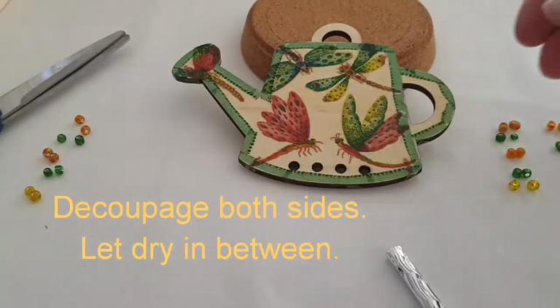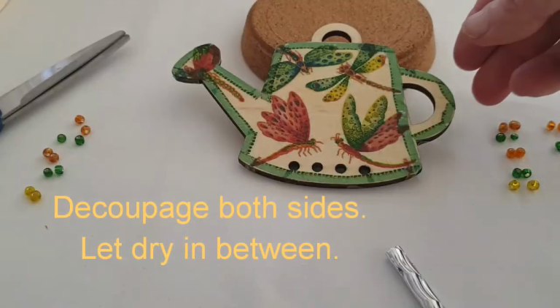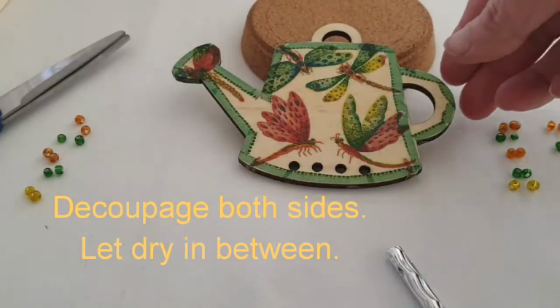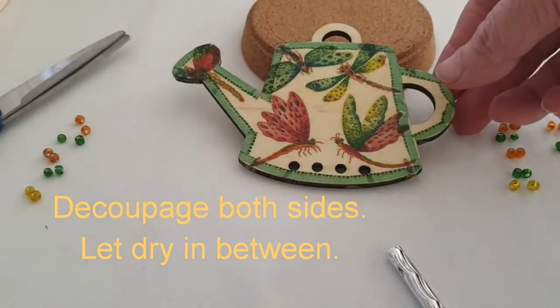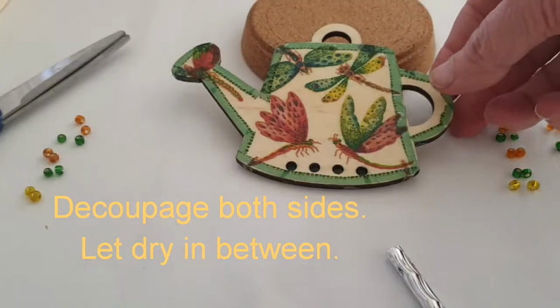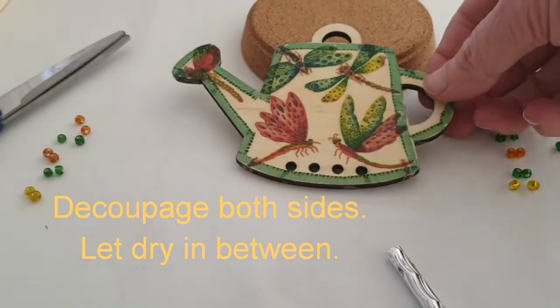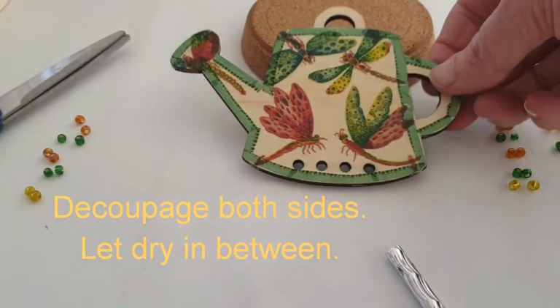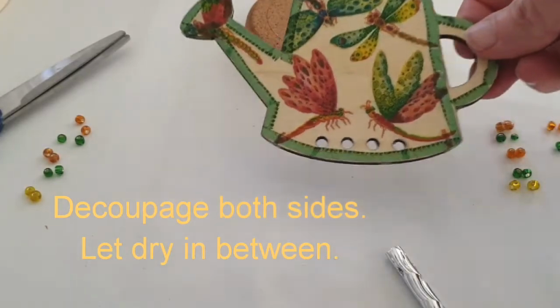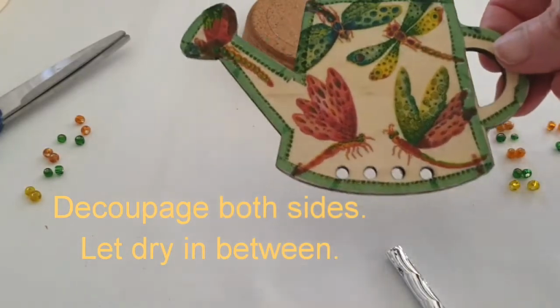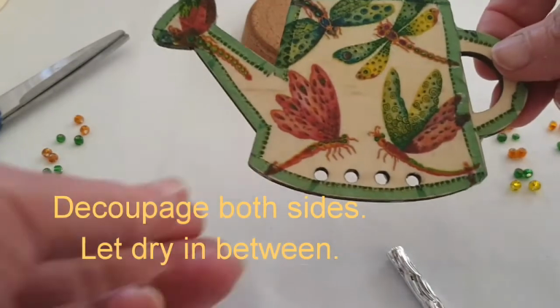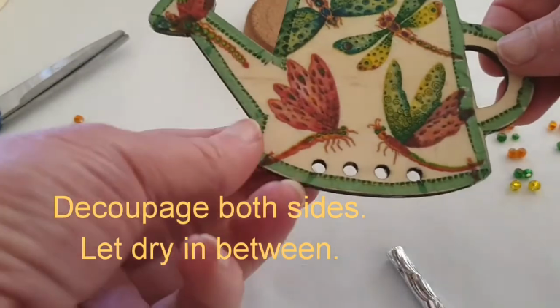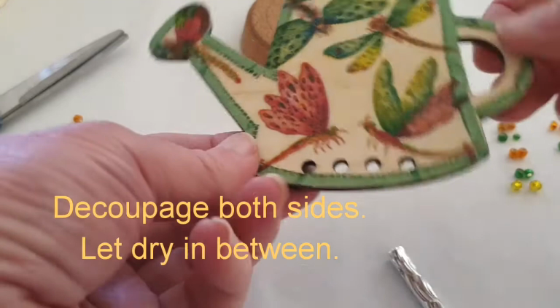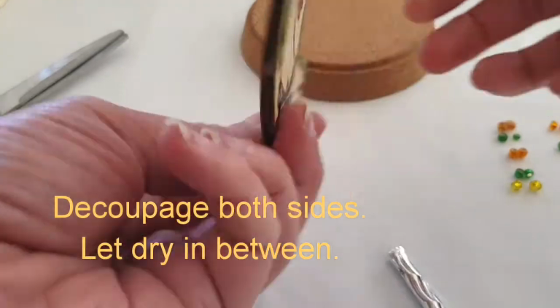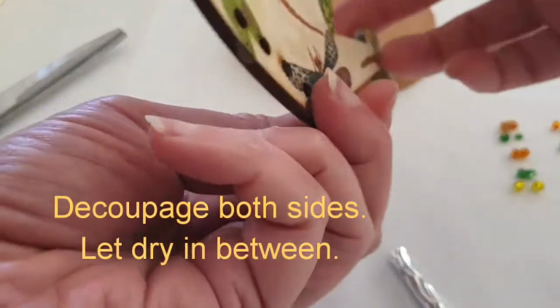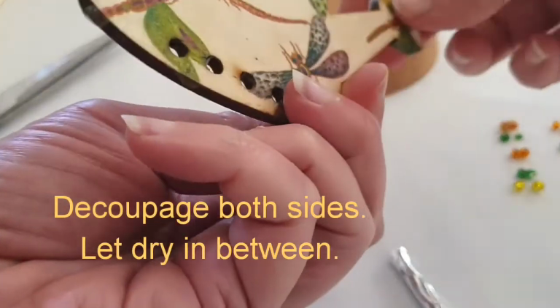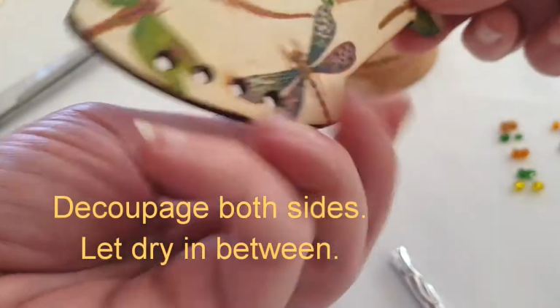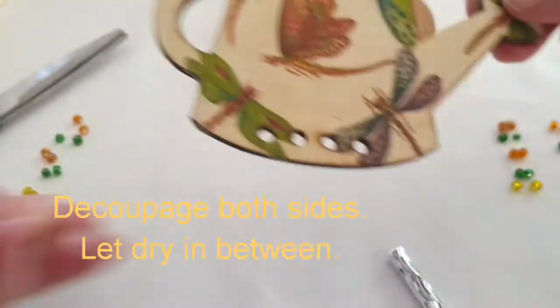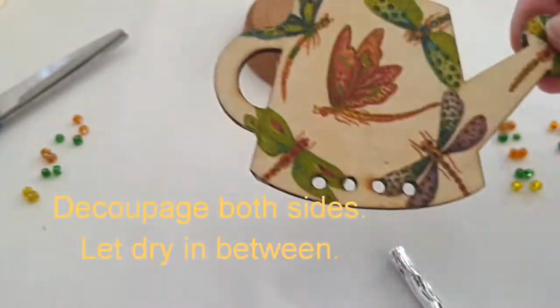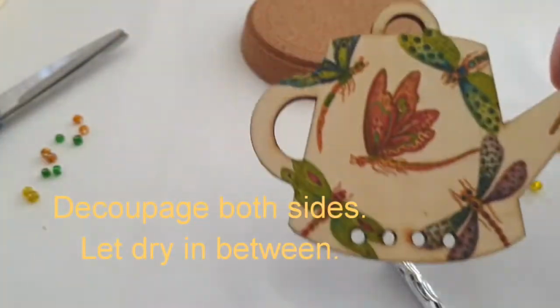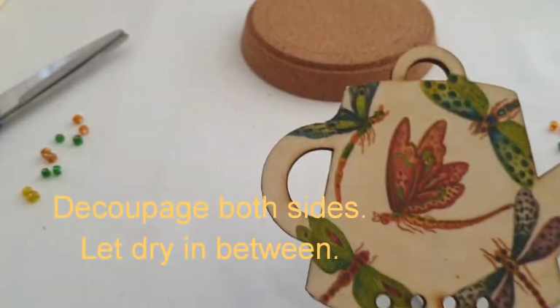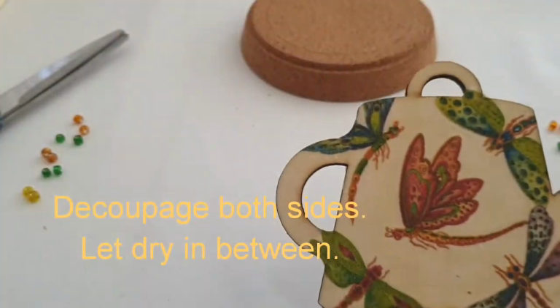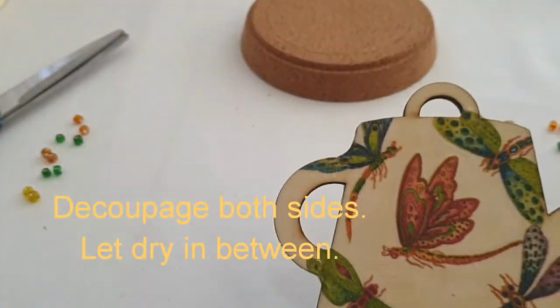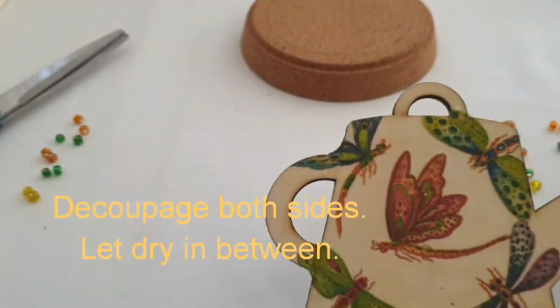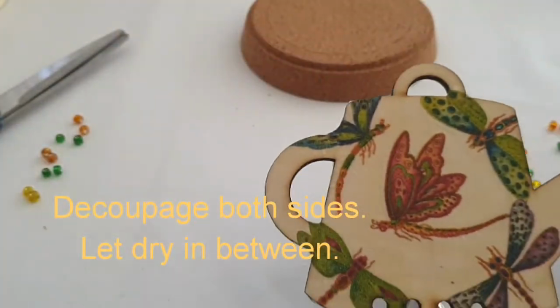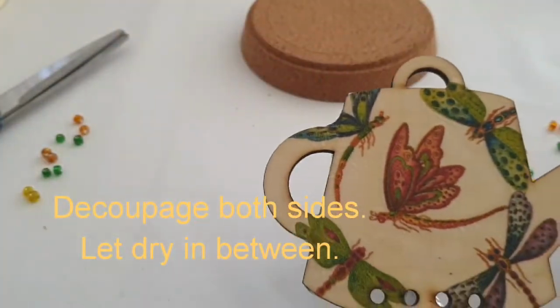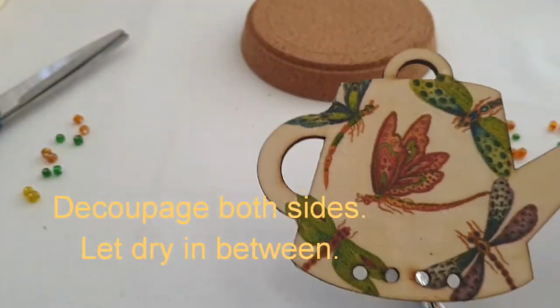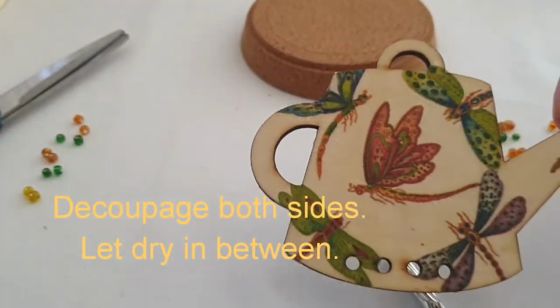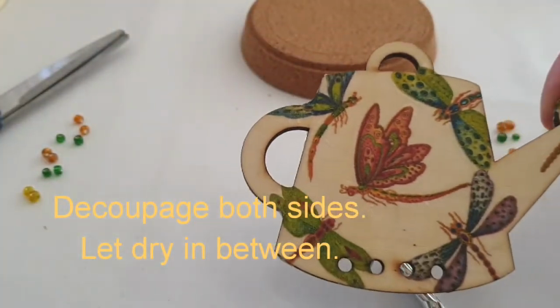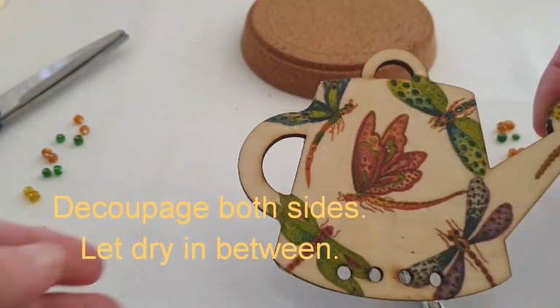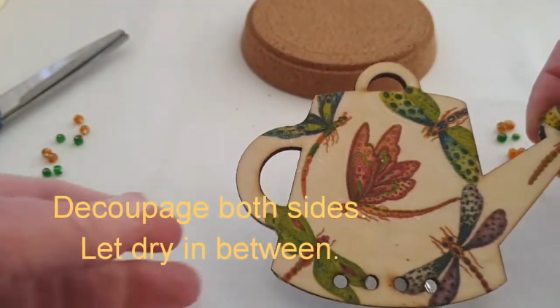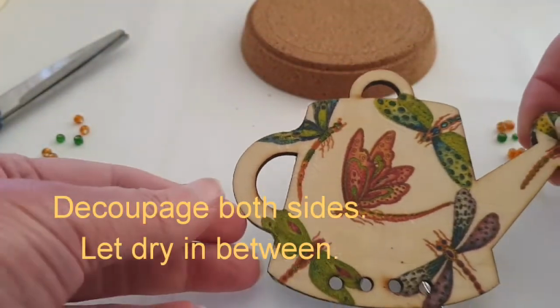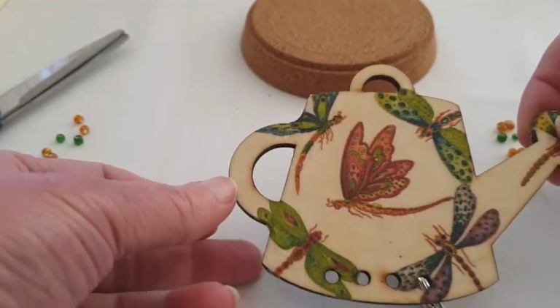I'm just showing you quickly both sides of the wind chime to give you an idea of how you might decorate it.